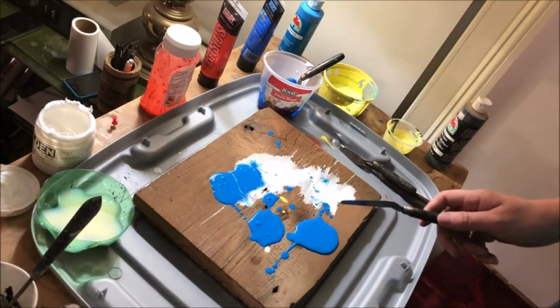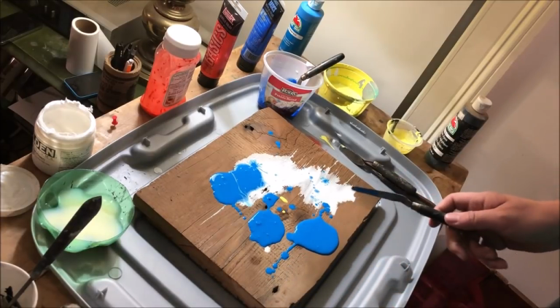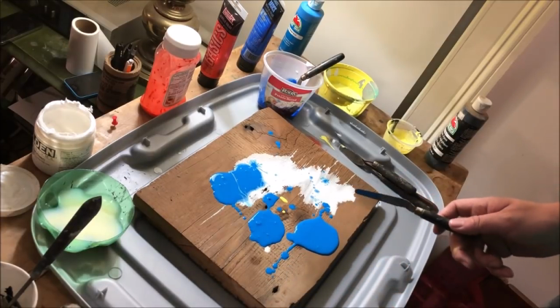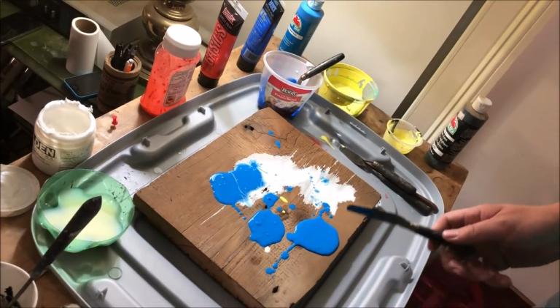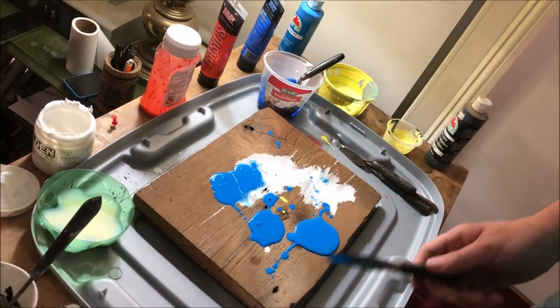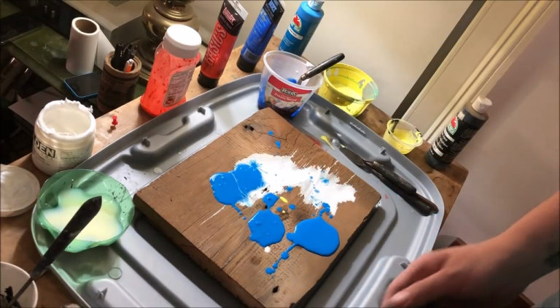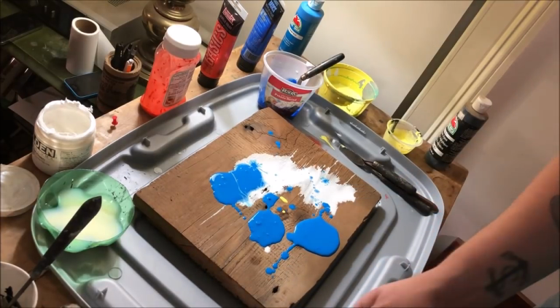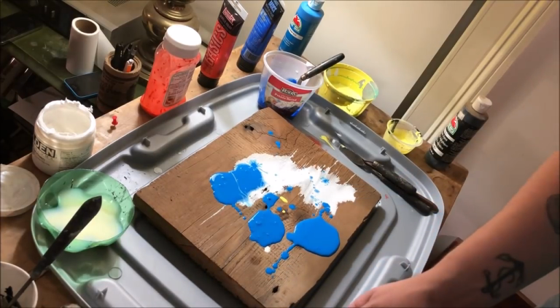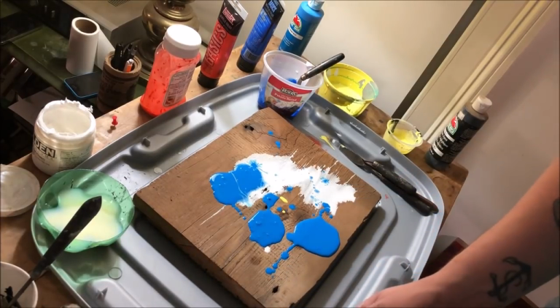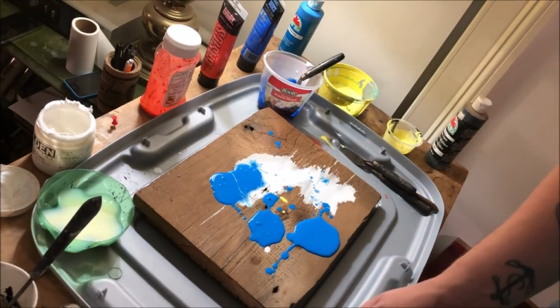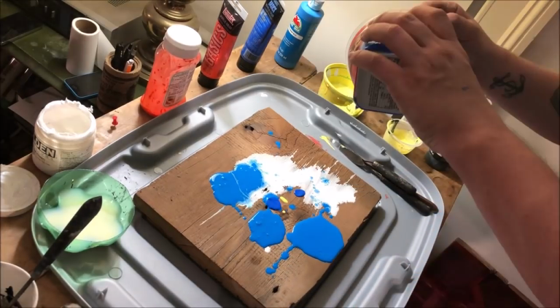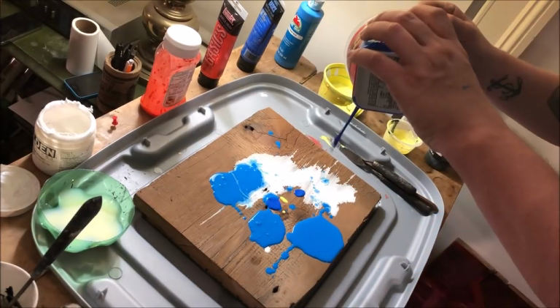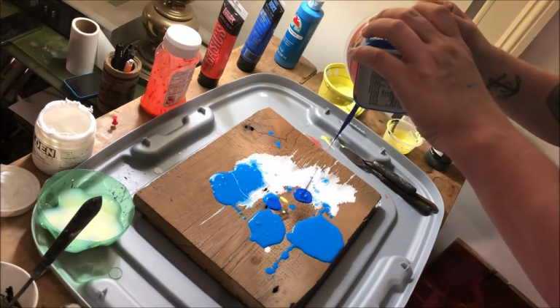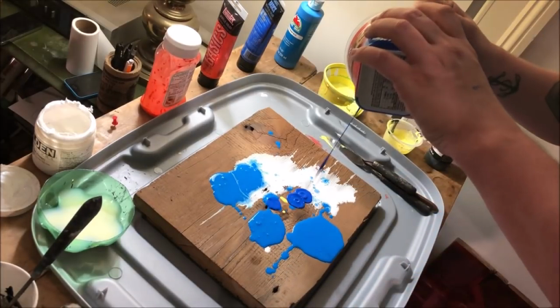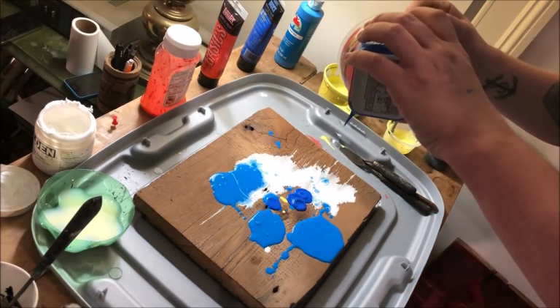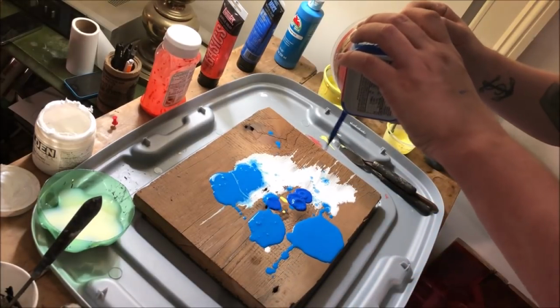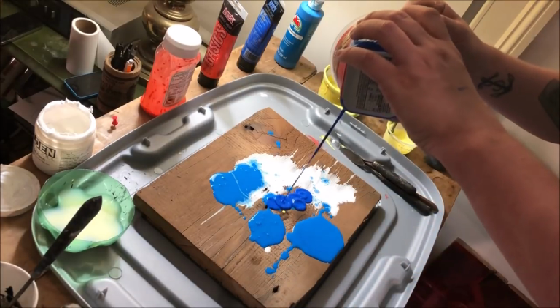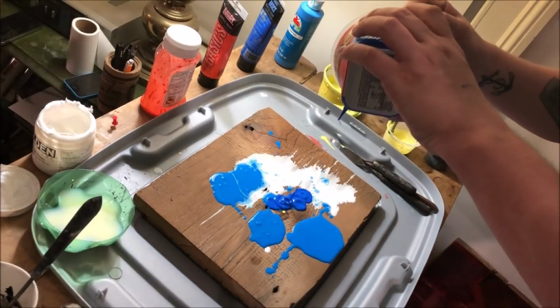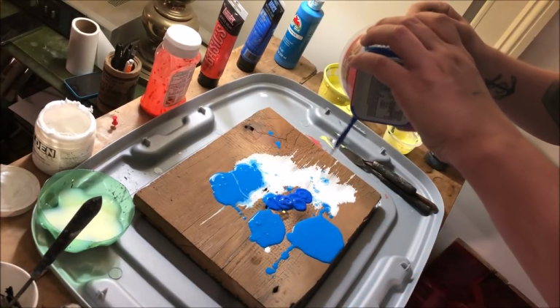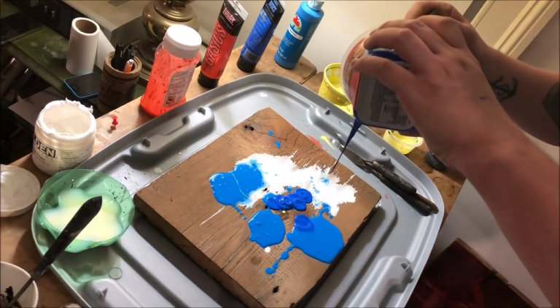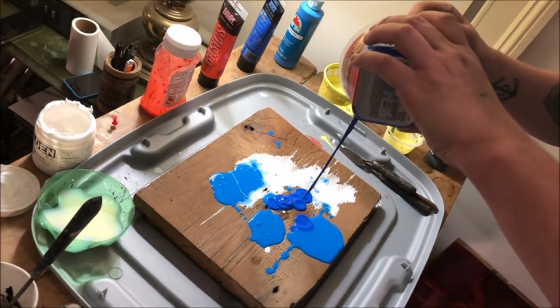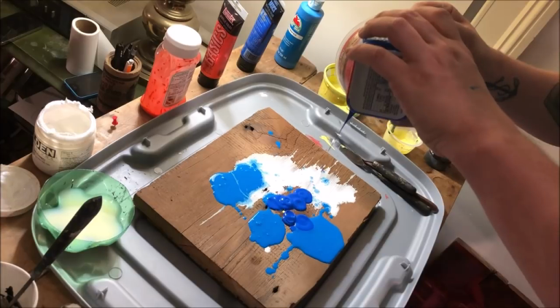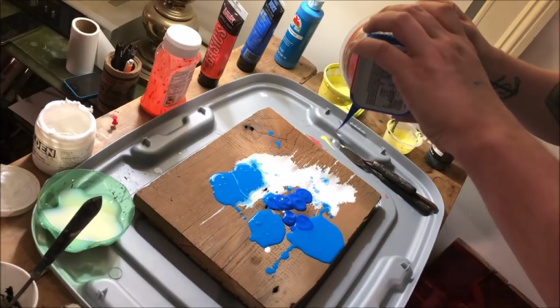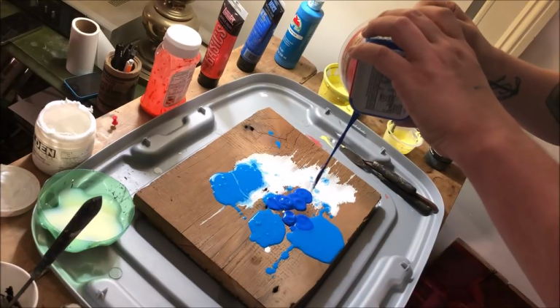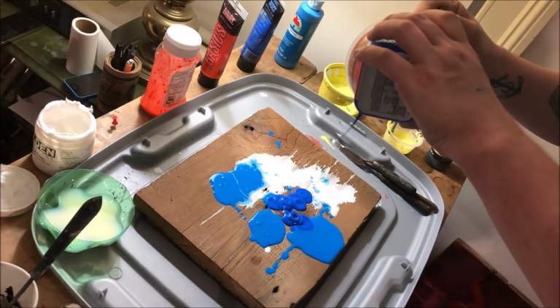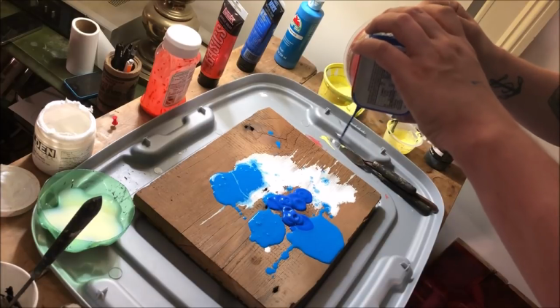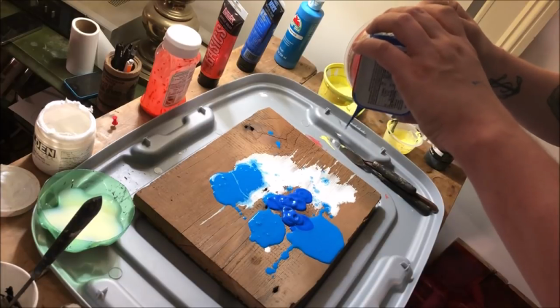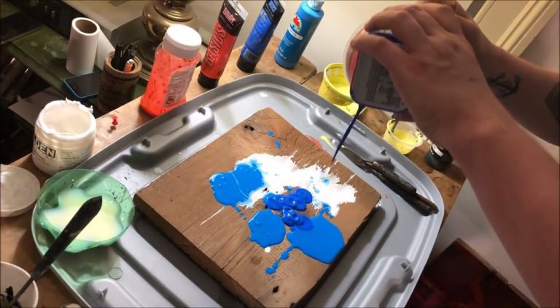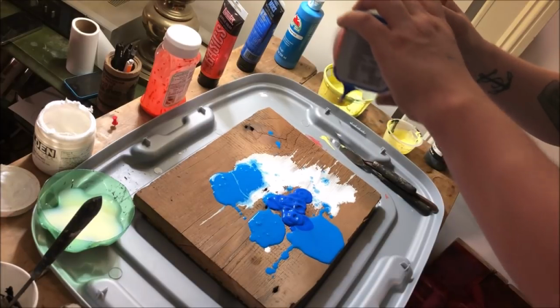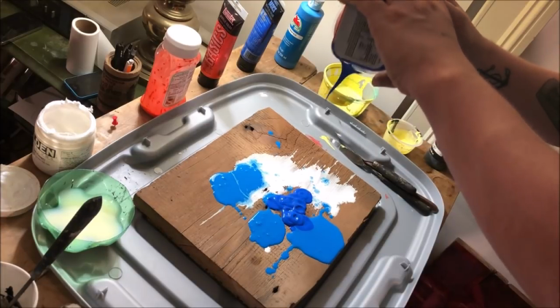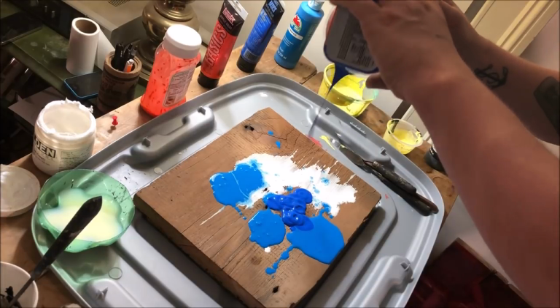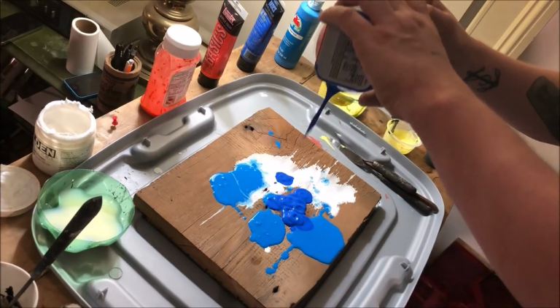And I say later on because I know this looks like a big old mess right now — and you're not wrong. It's a big old mess right now.